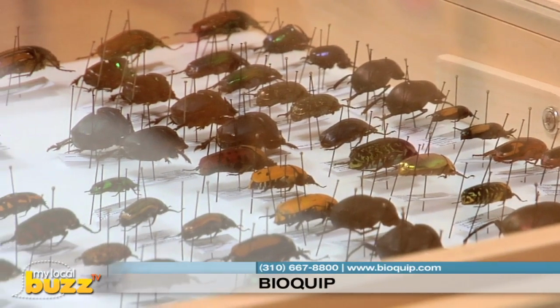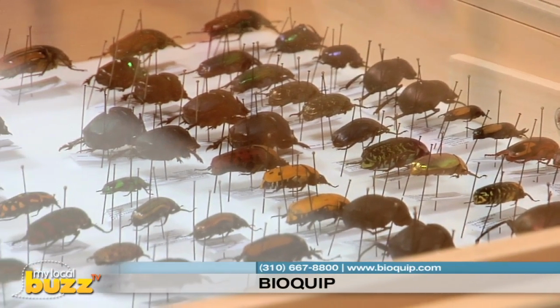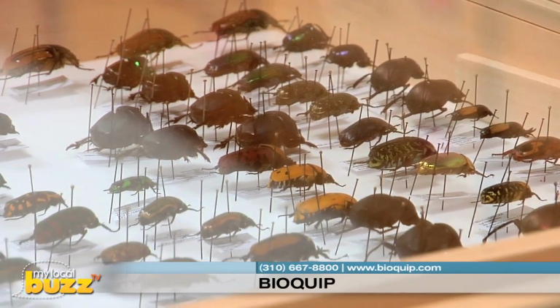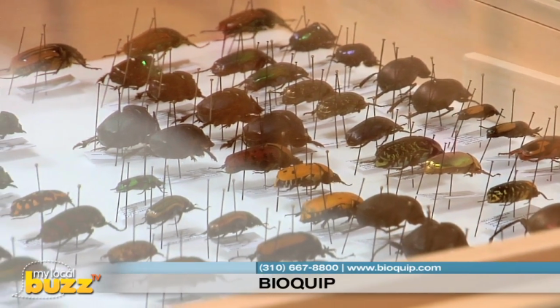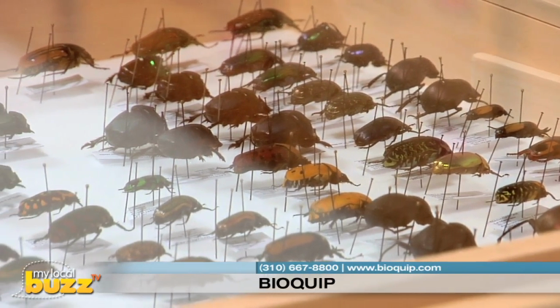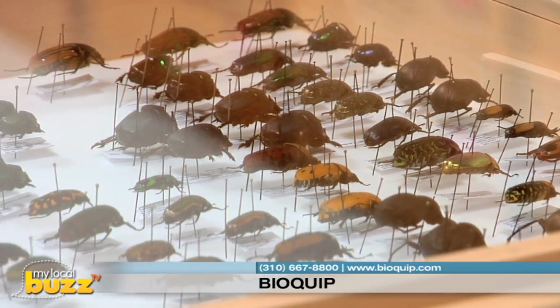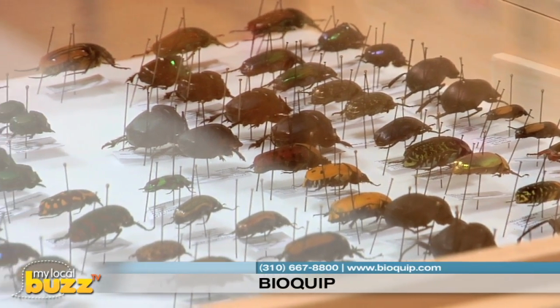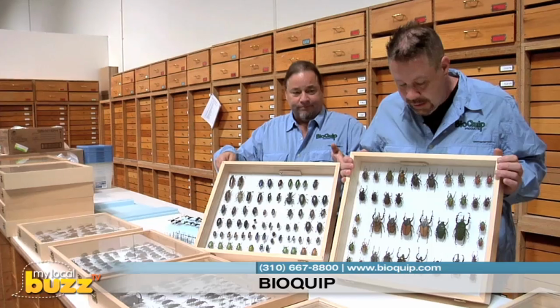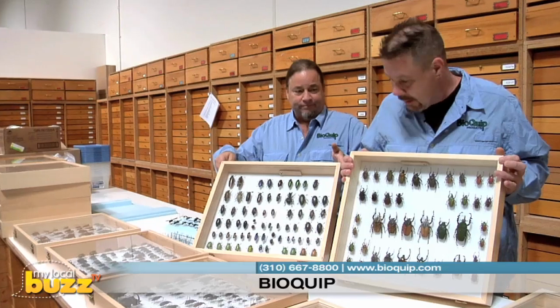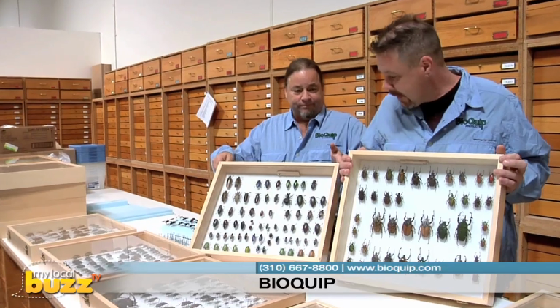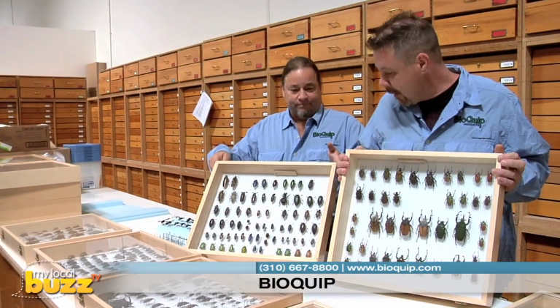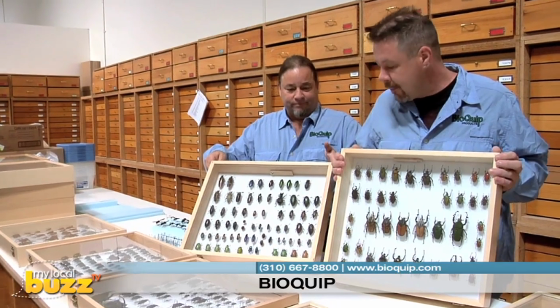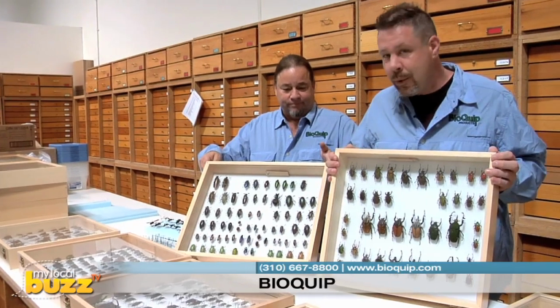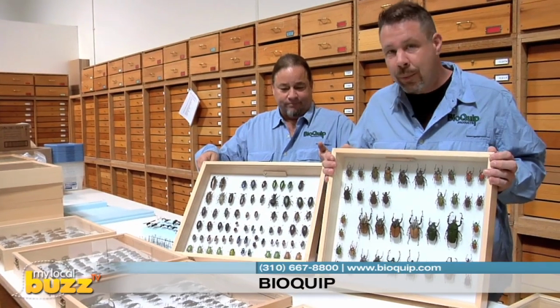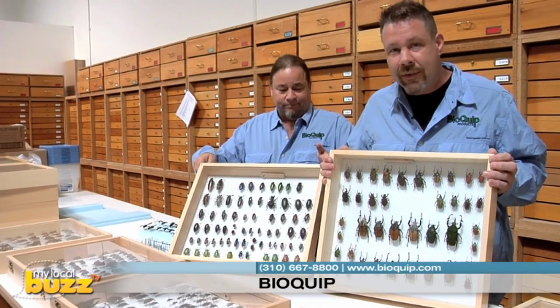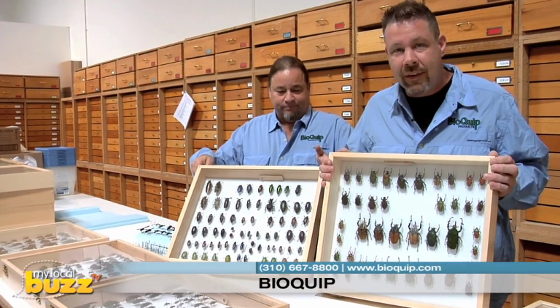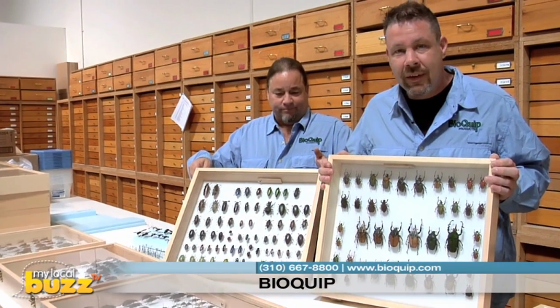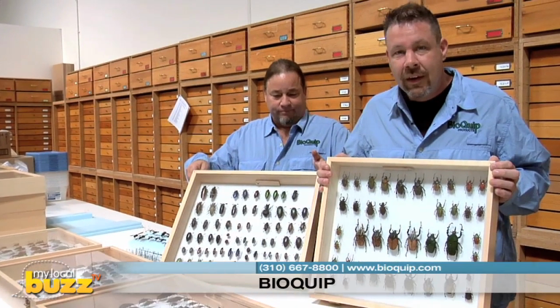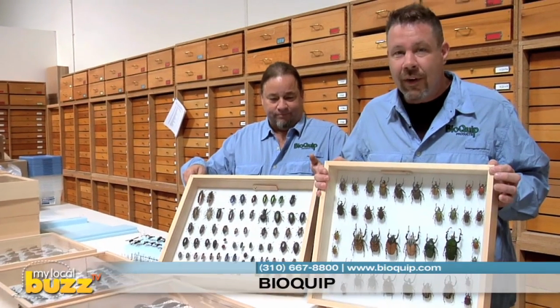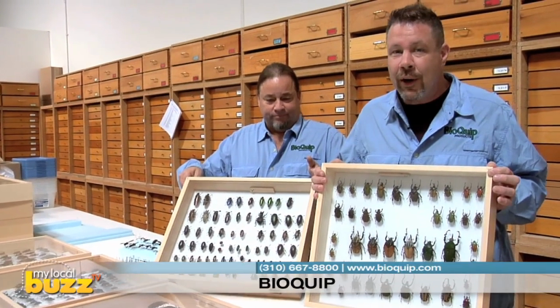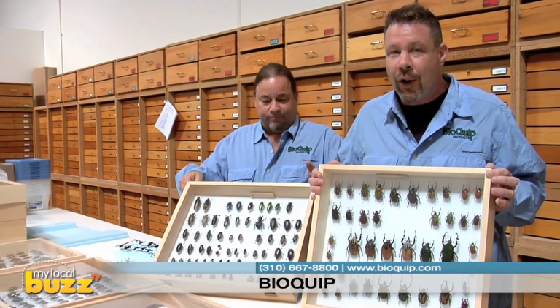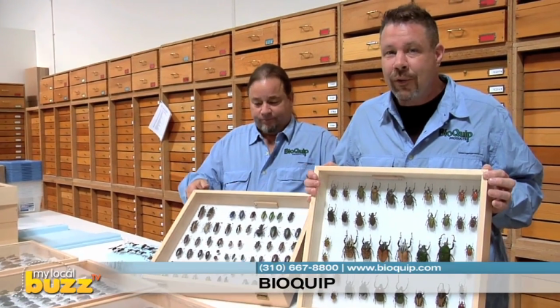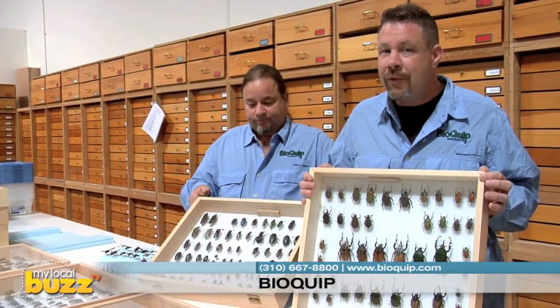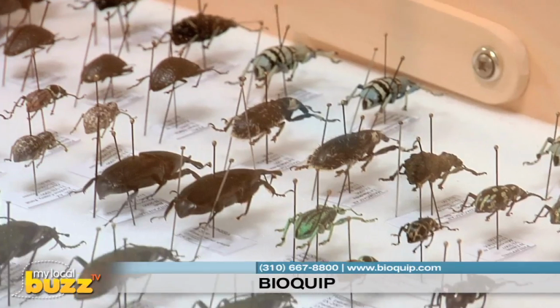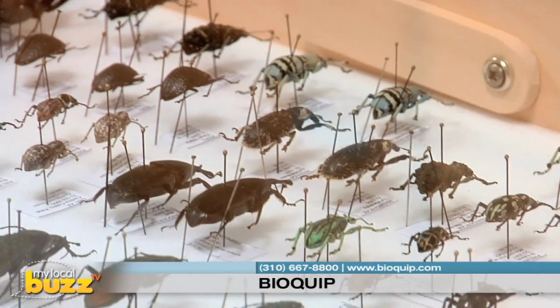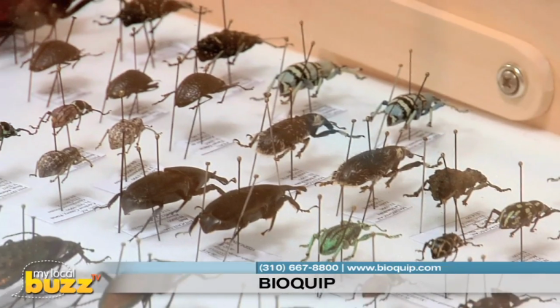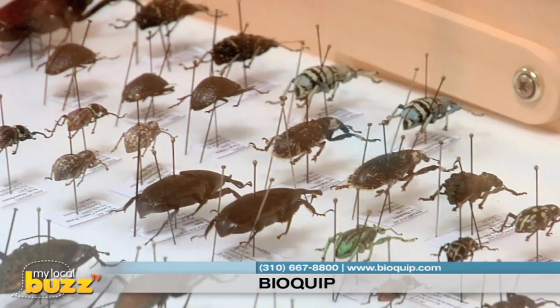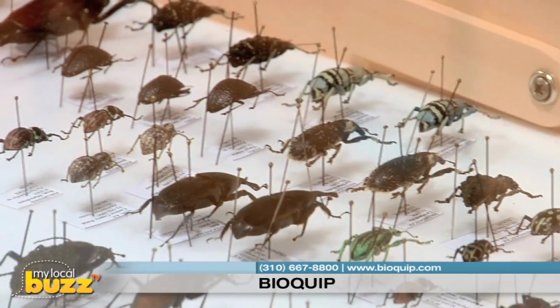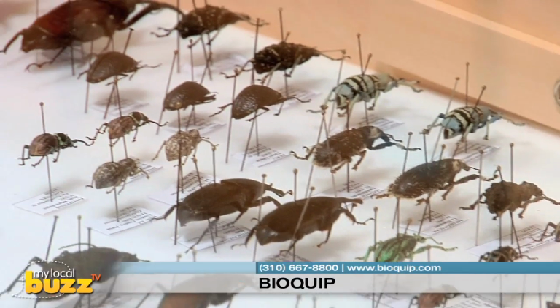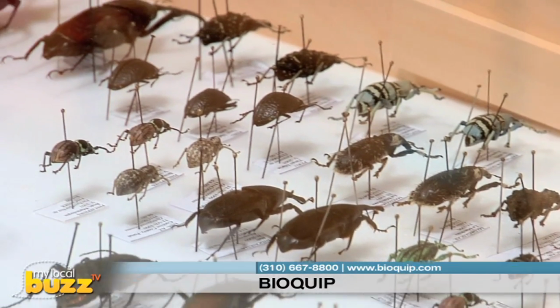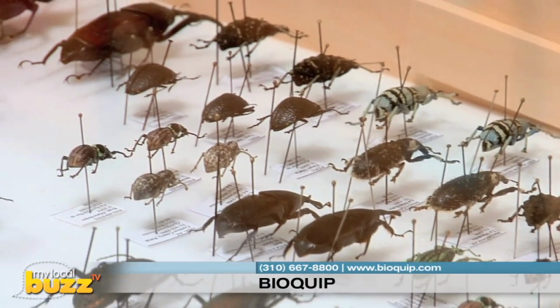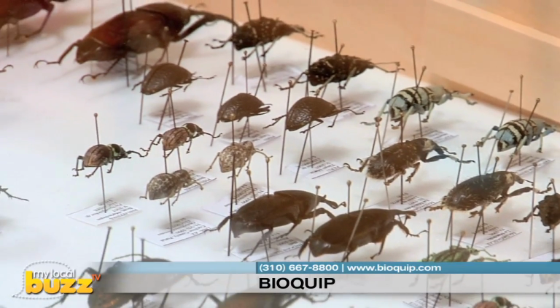Some beautiful beetles in front of me — scarabs and buprestids. Very colorful, very beautiful, all for sale.